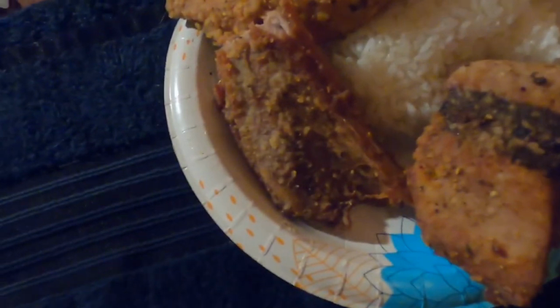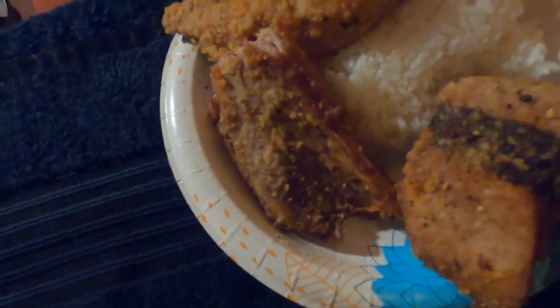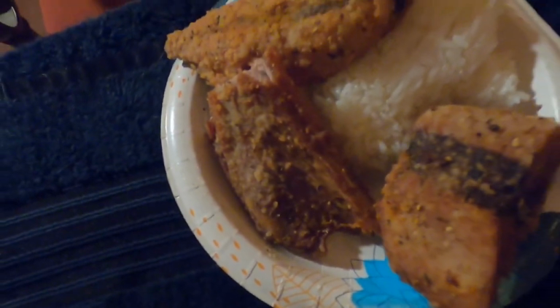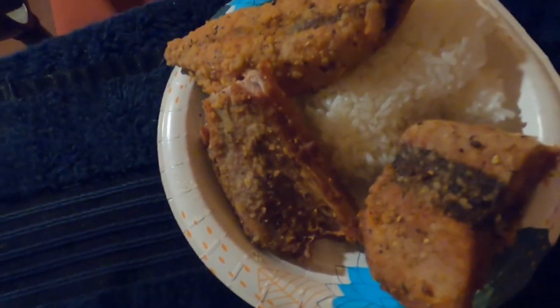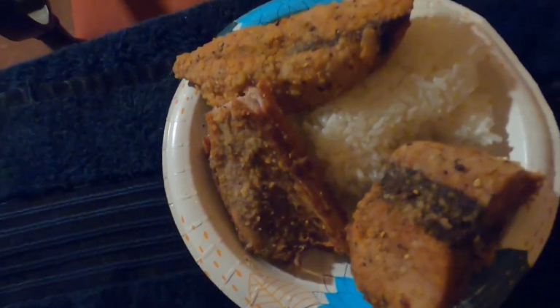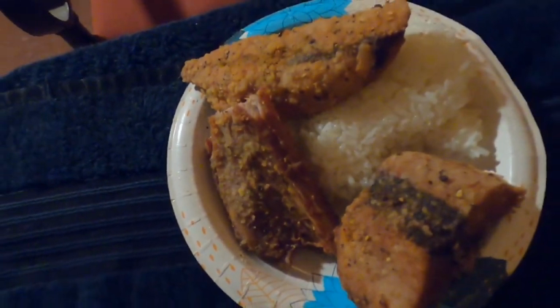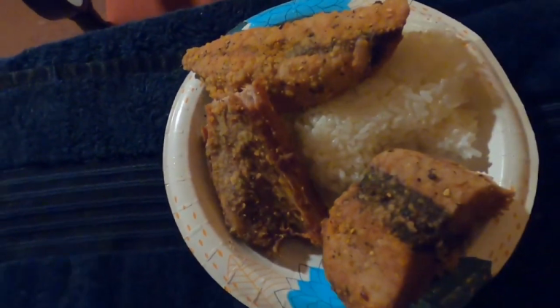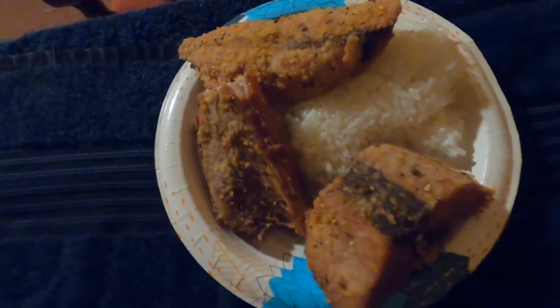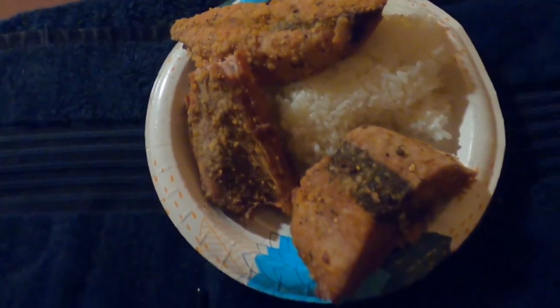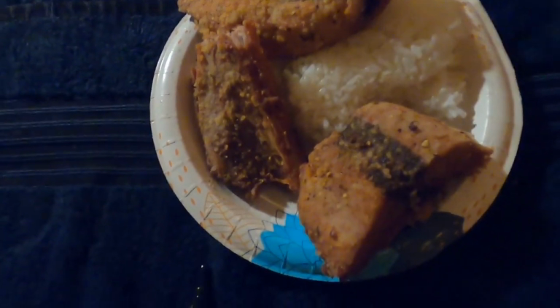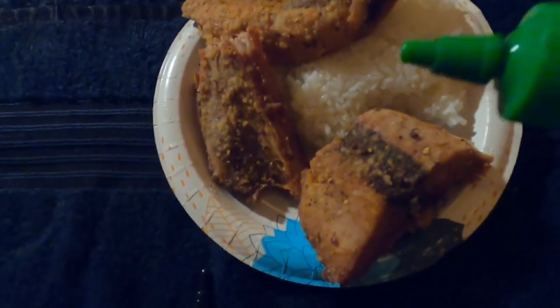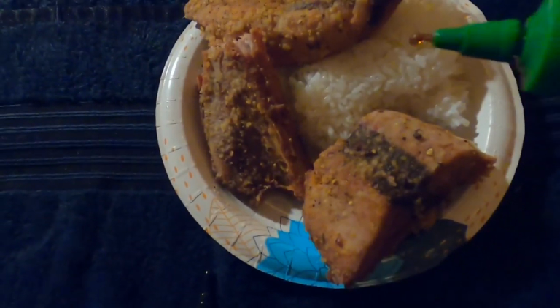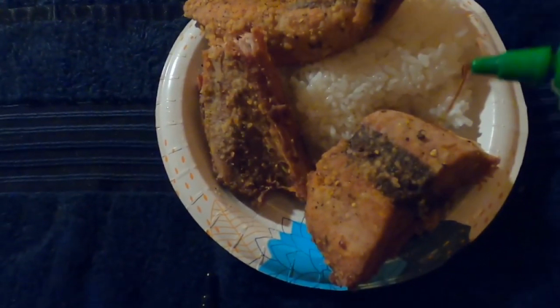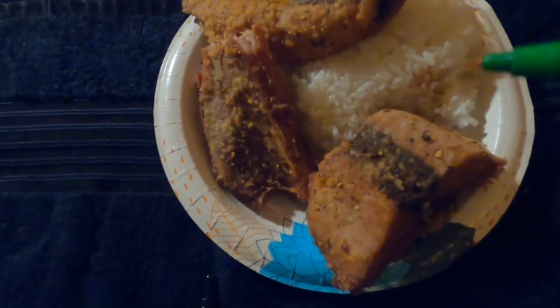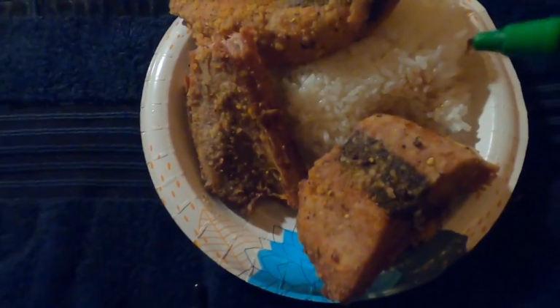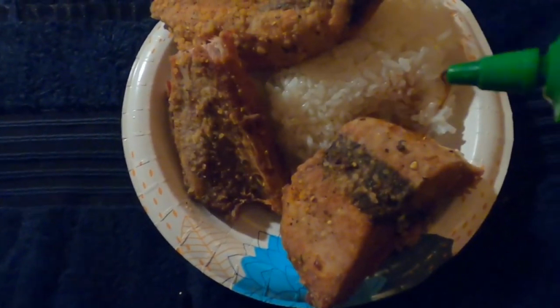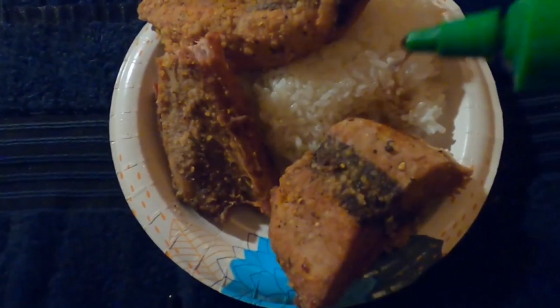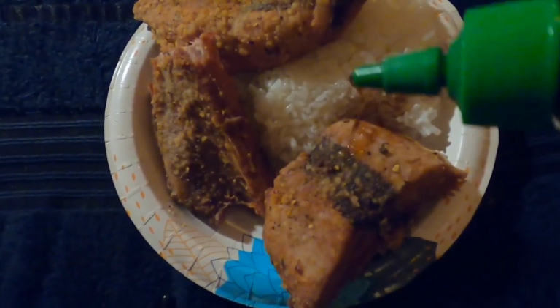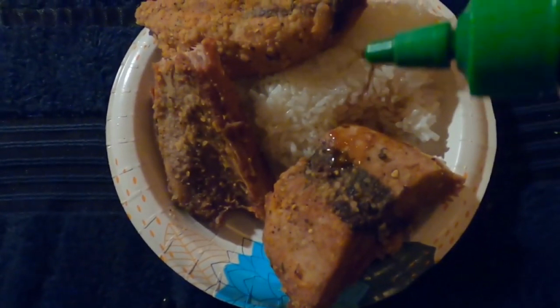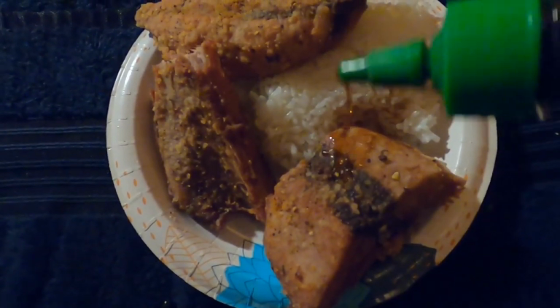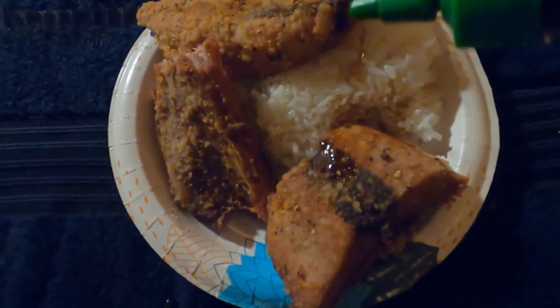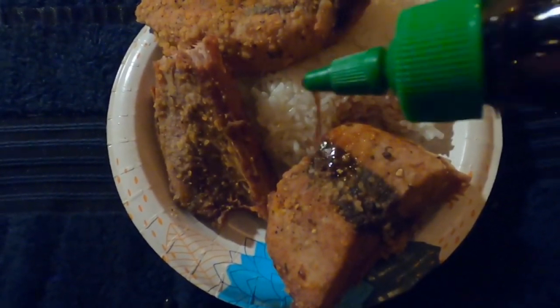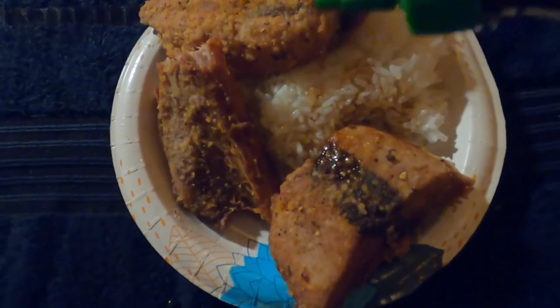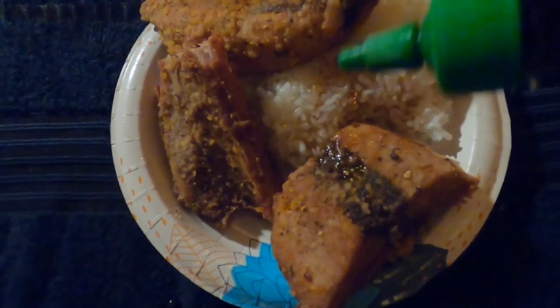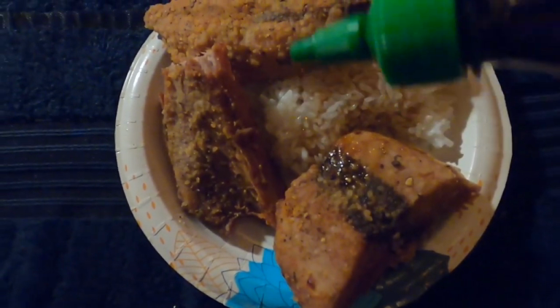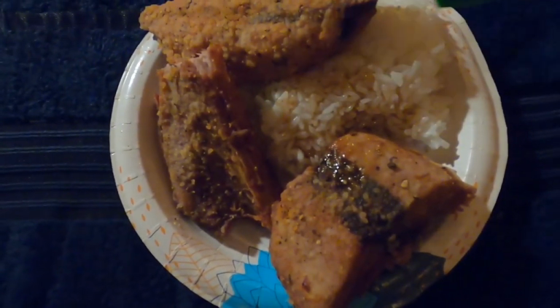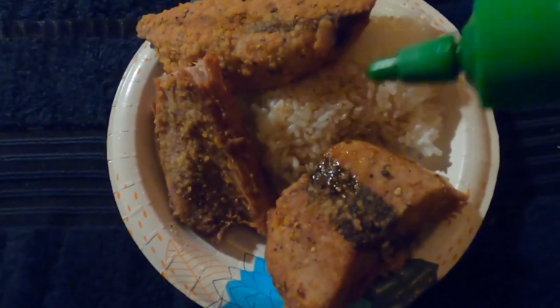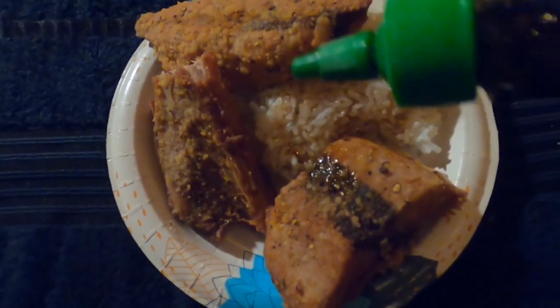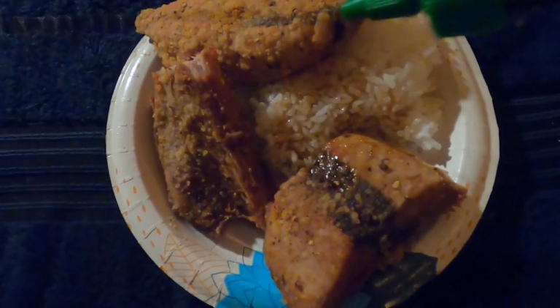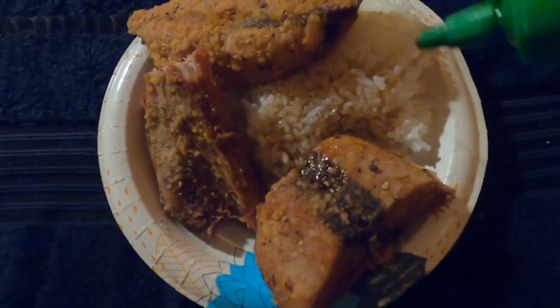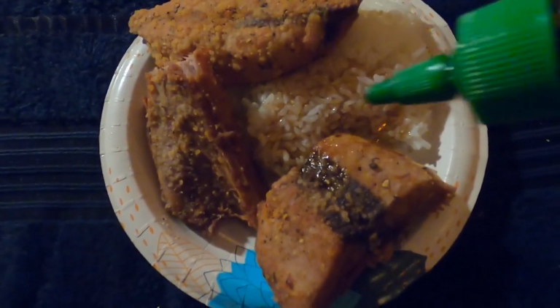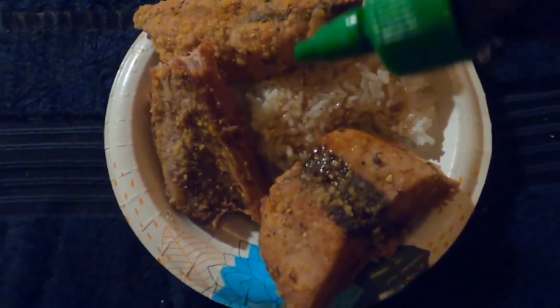Dinner is served. Aku bone. Aku belly. And some shoyu.